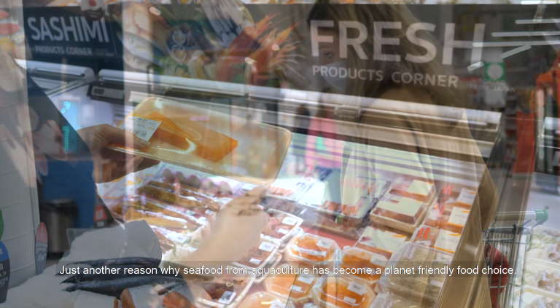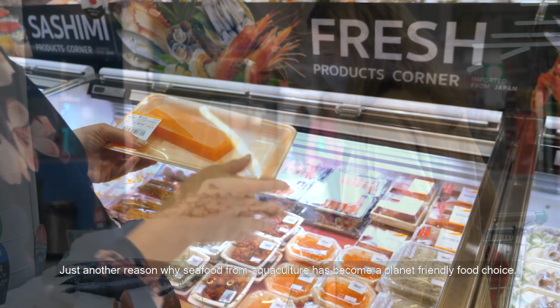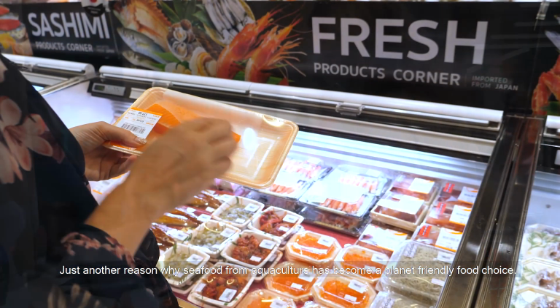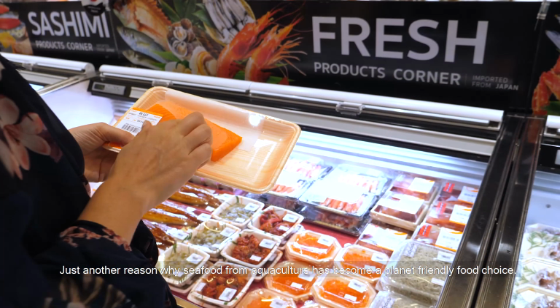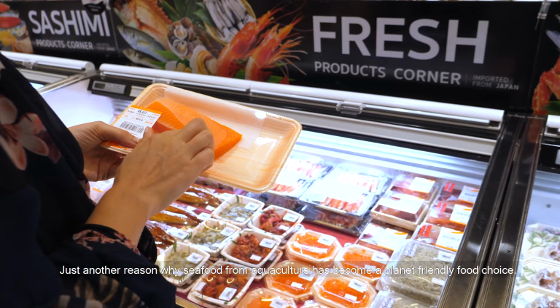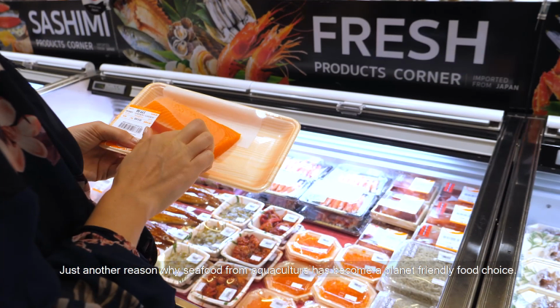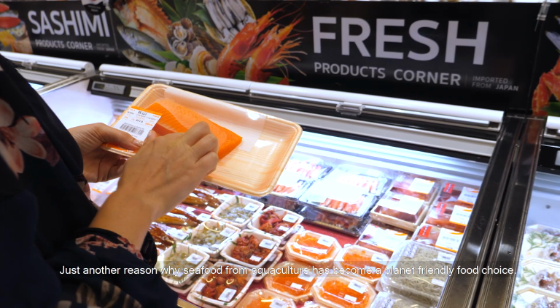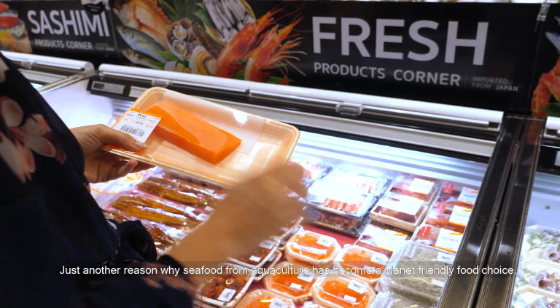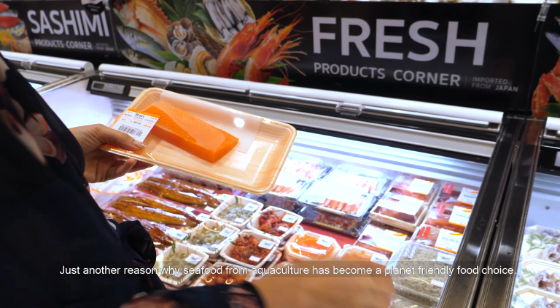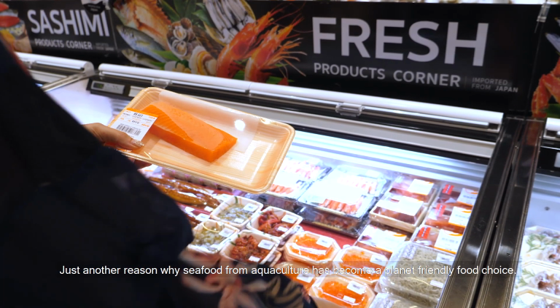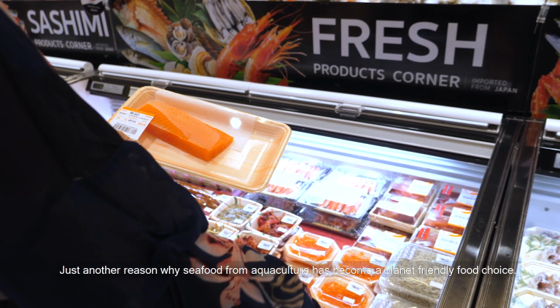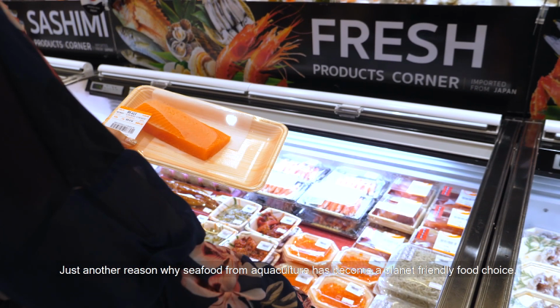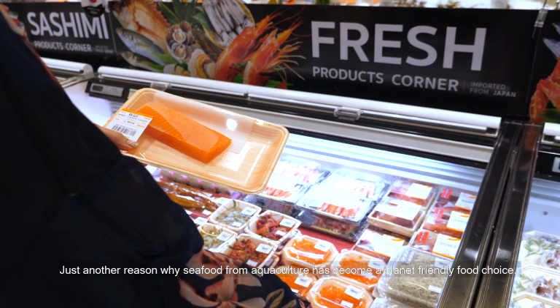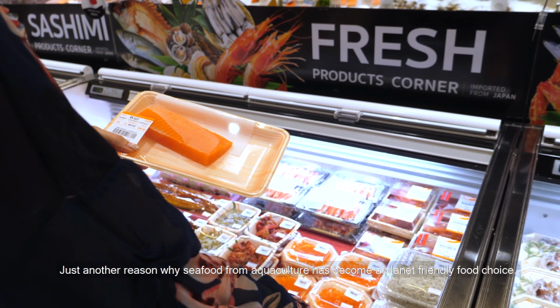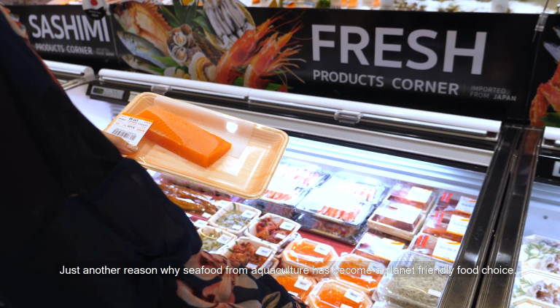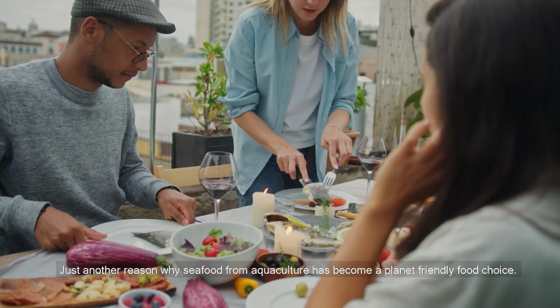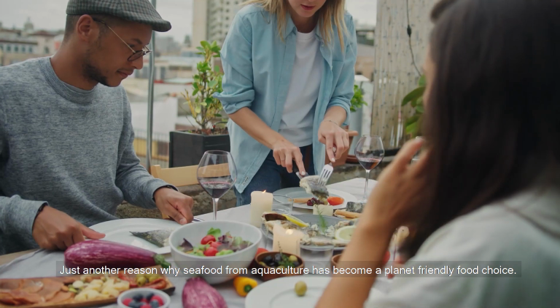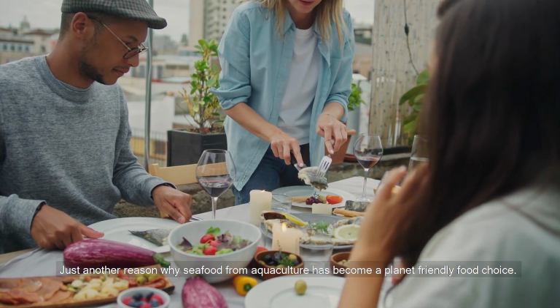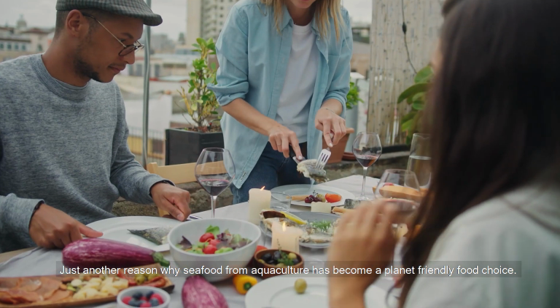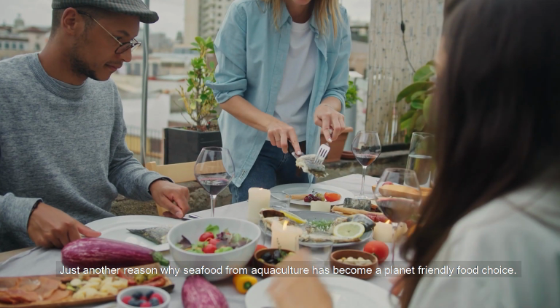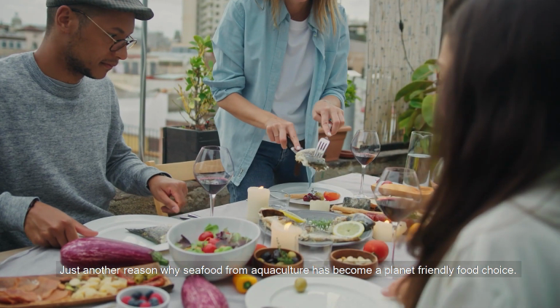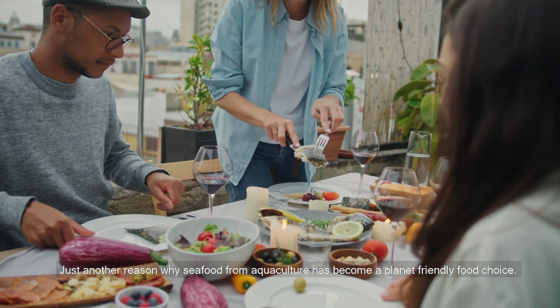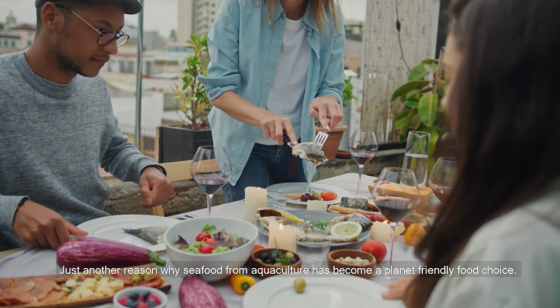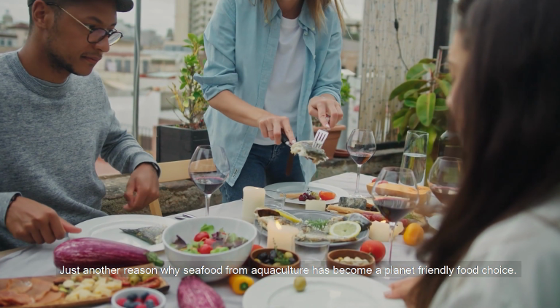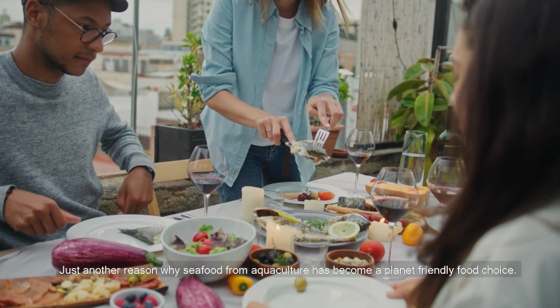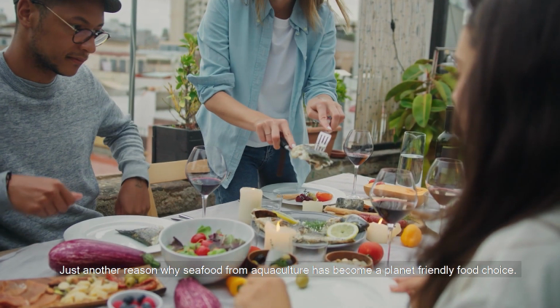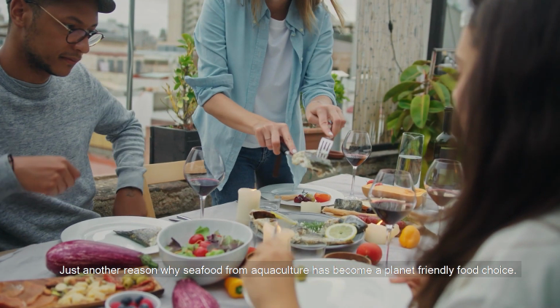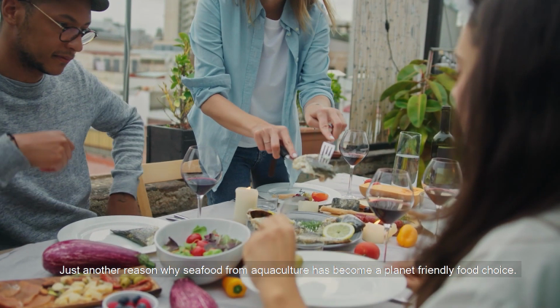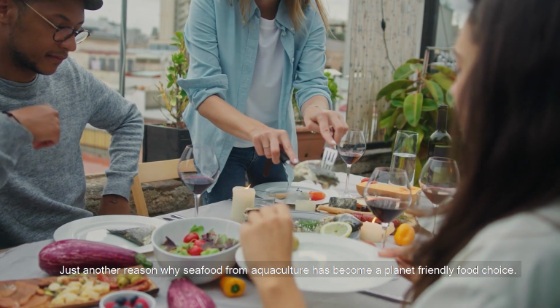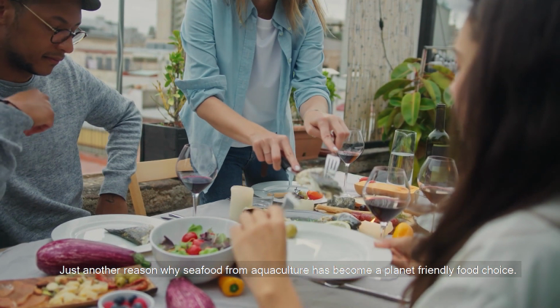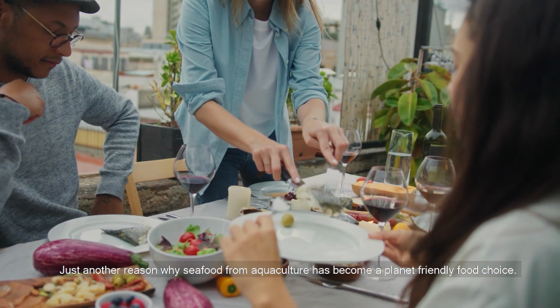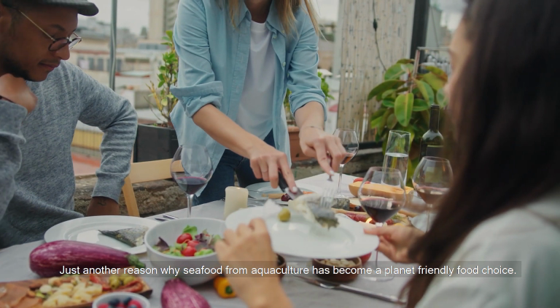Just another reason why seafood from aquaculture has become a planet-friendly food choice.